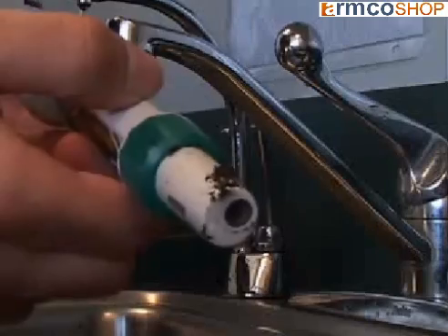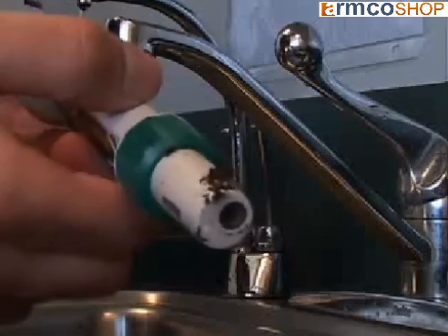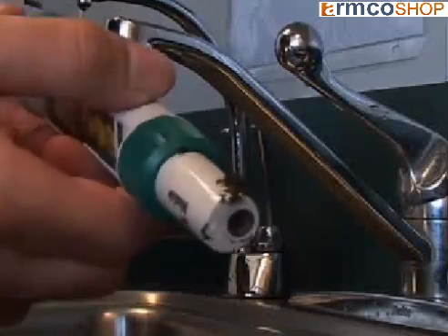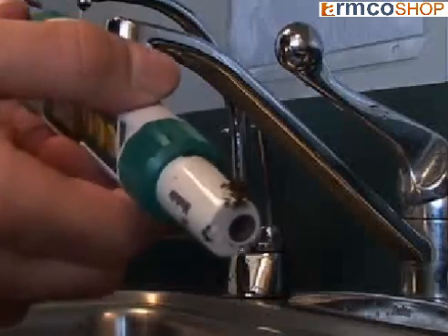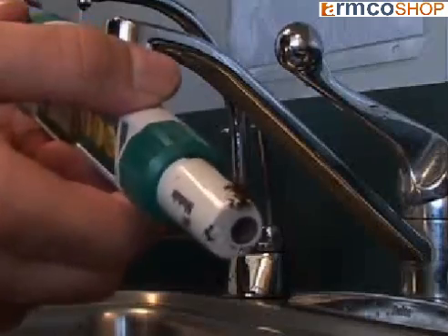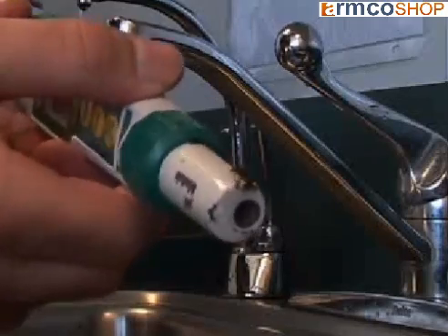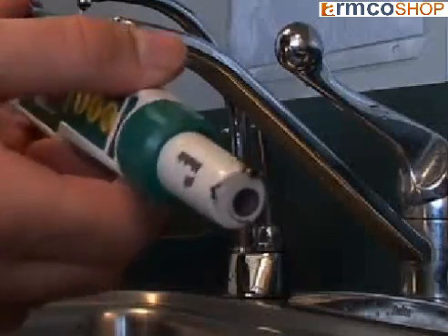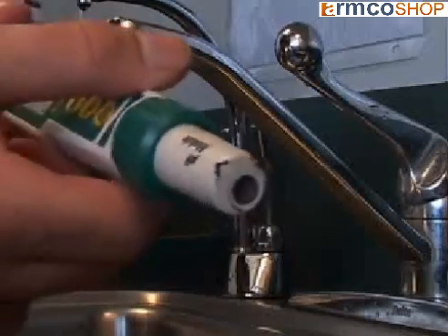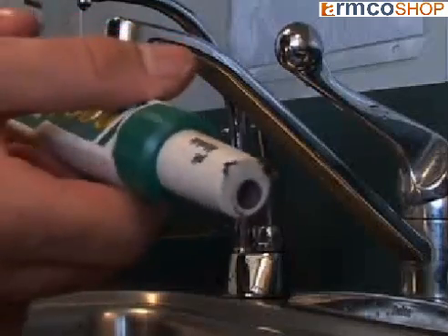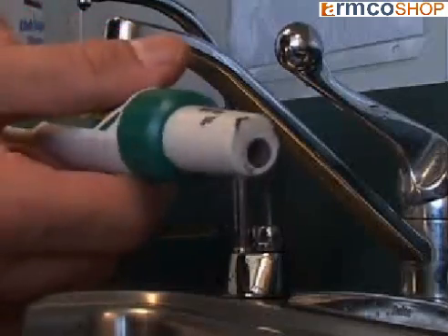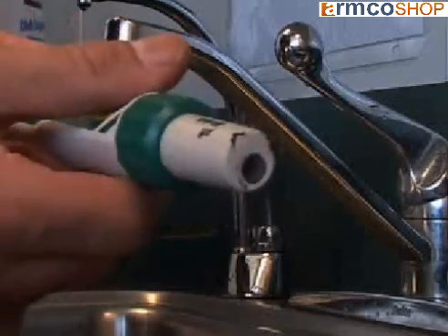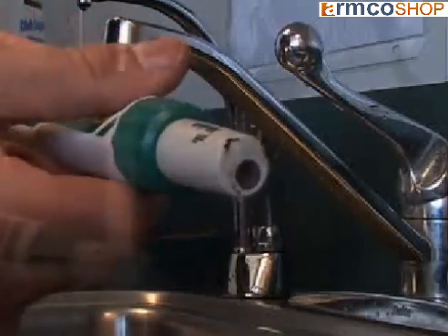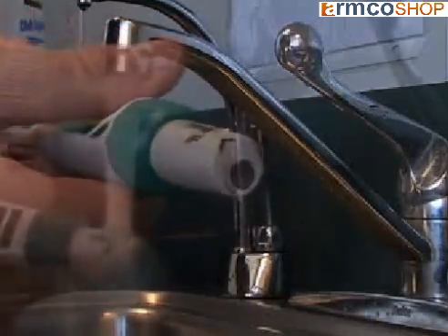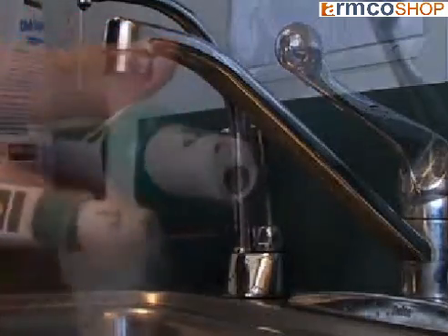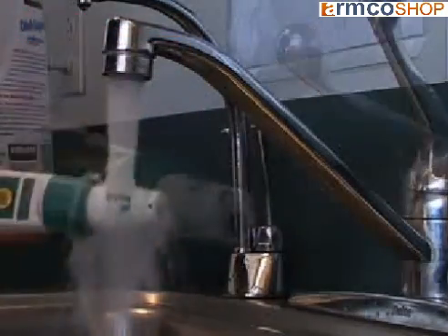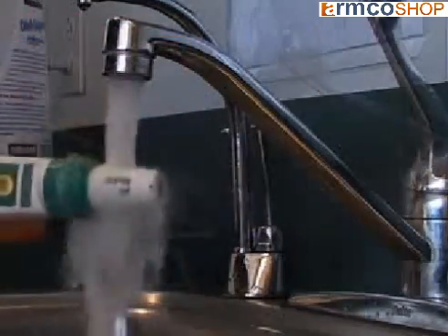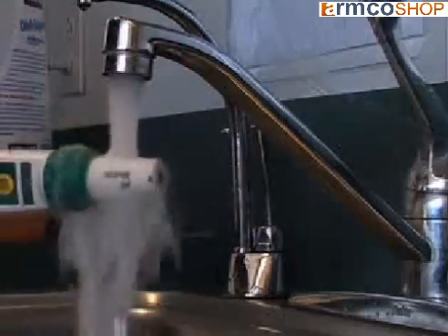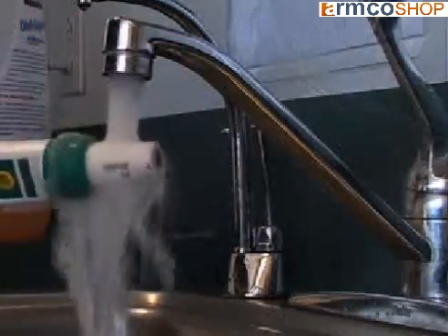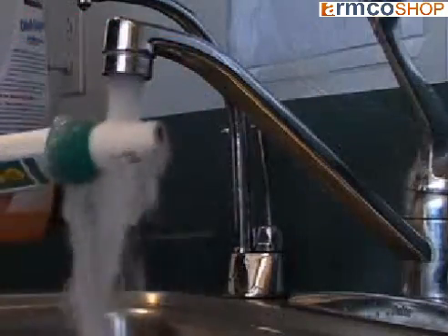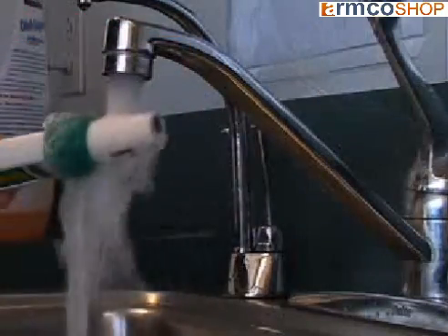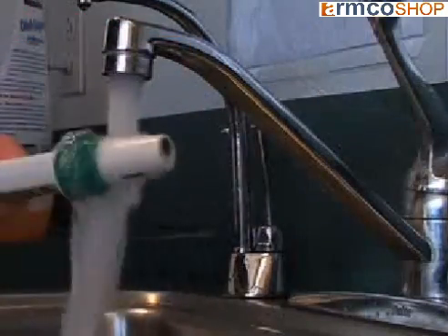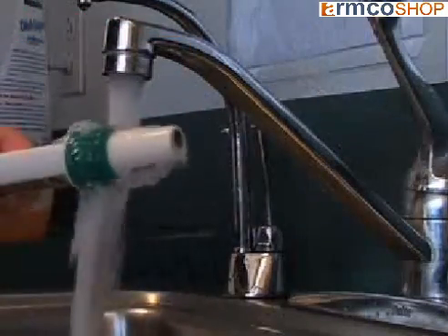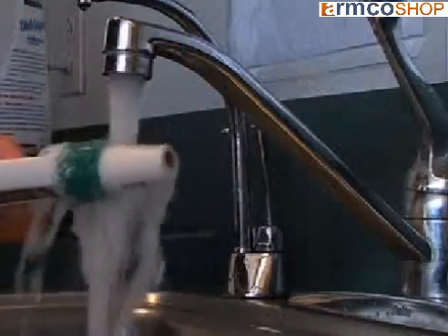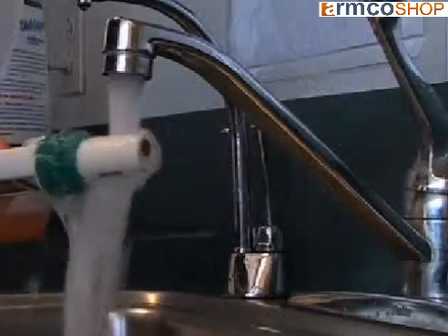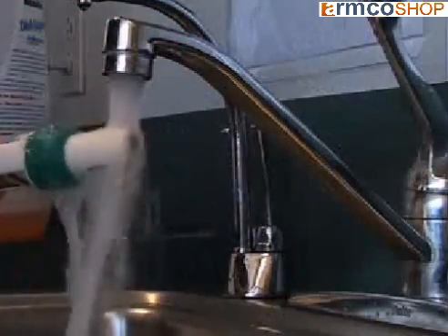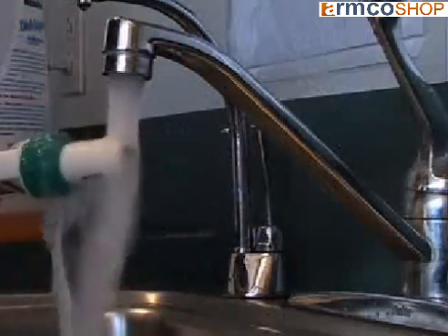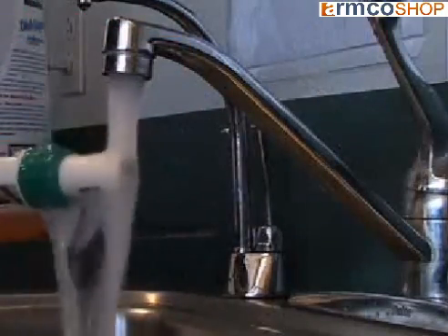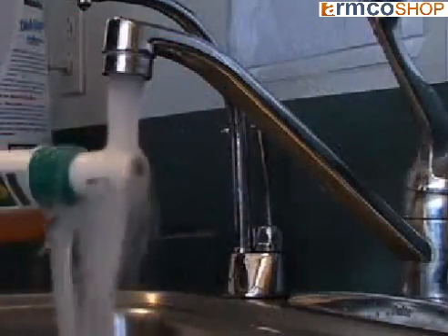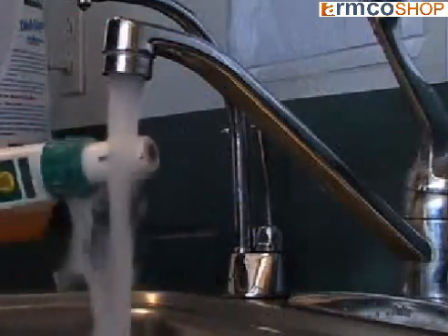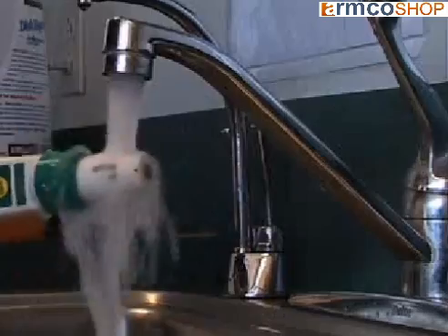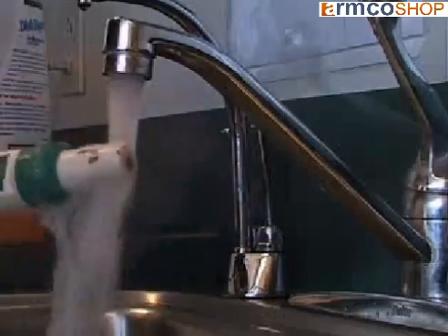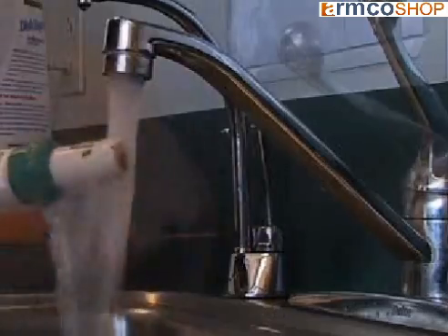To clean, simply rinse the tip with tap water and dry off with a soft cloth or paper towel.